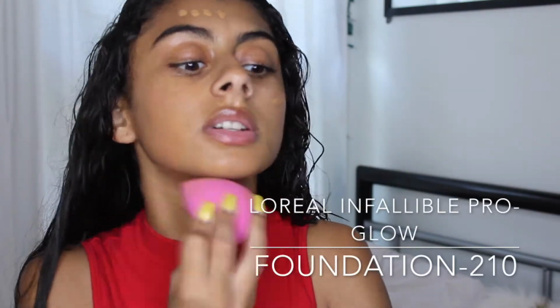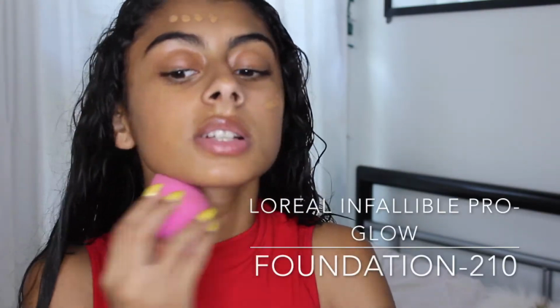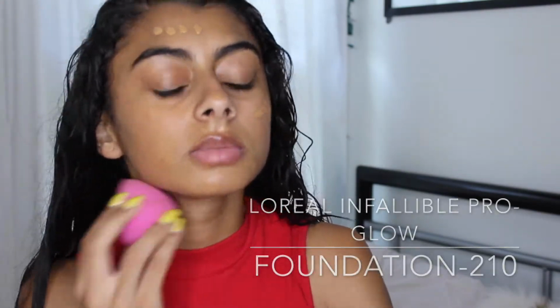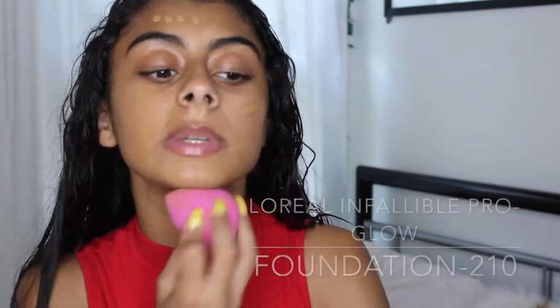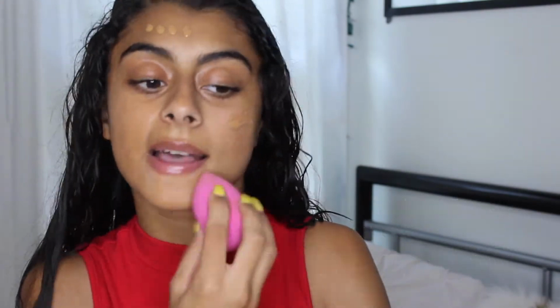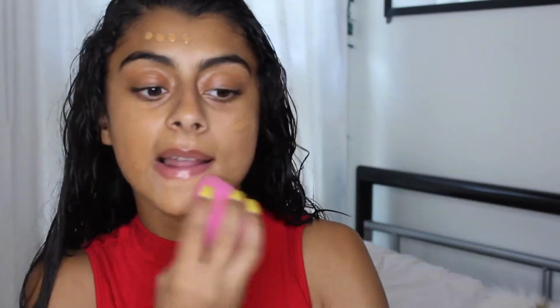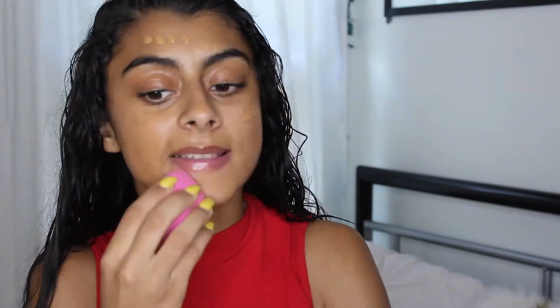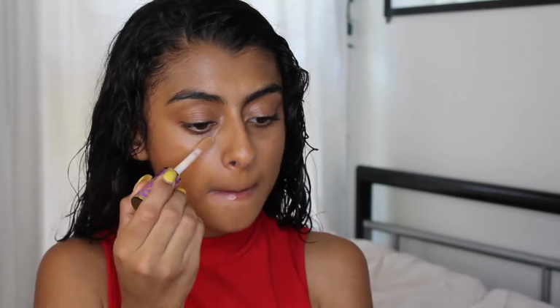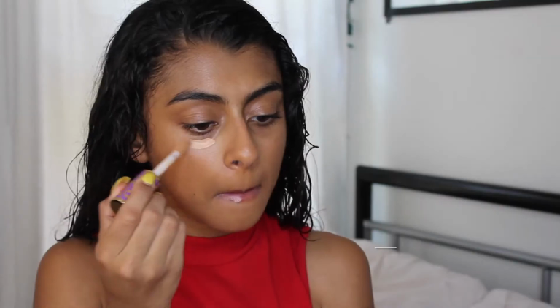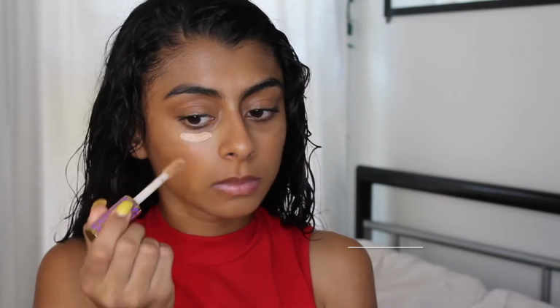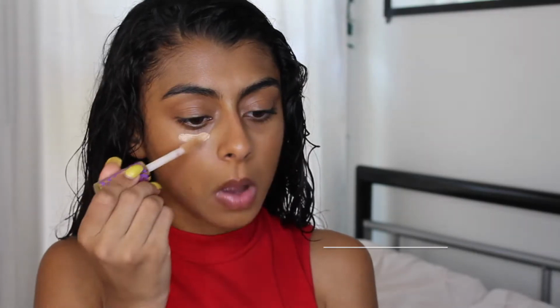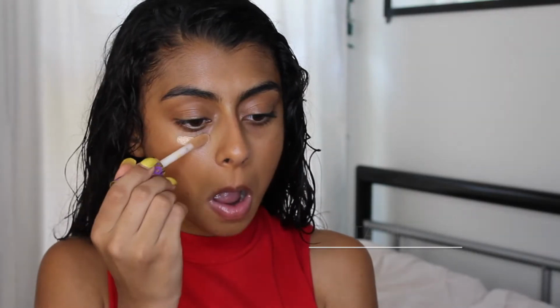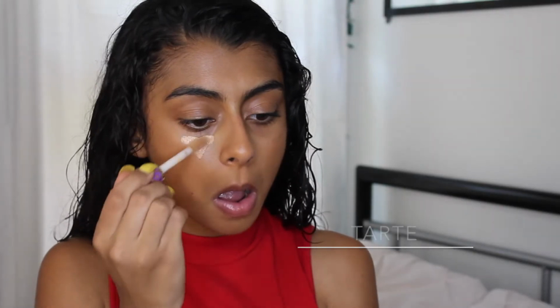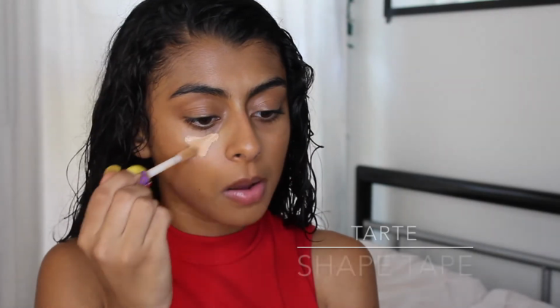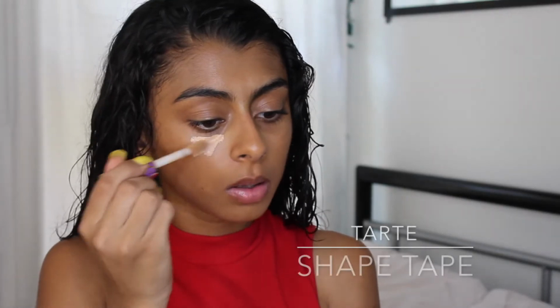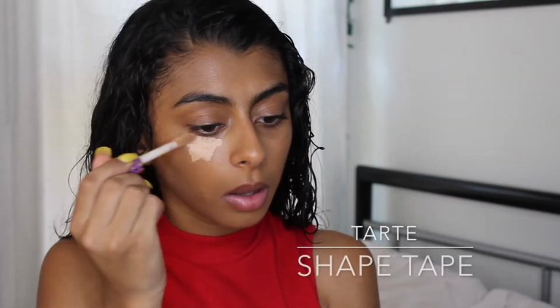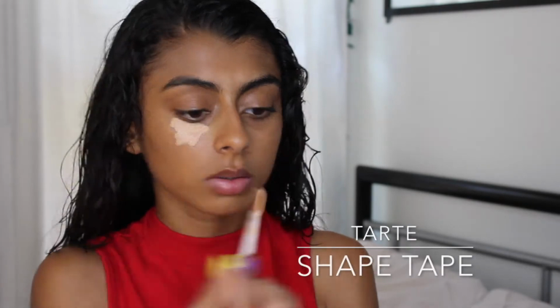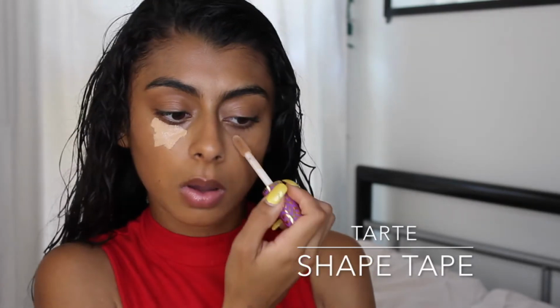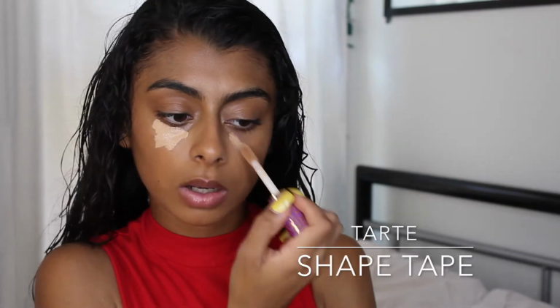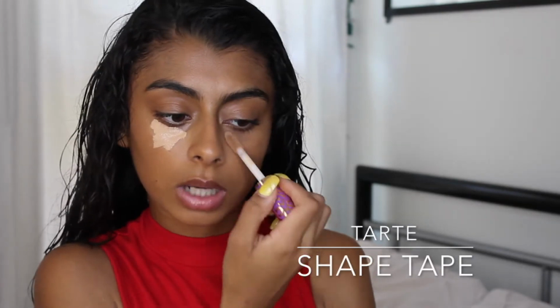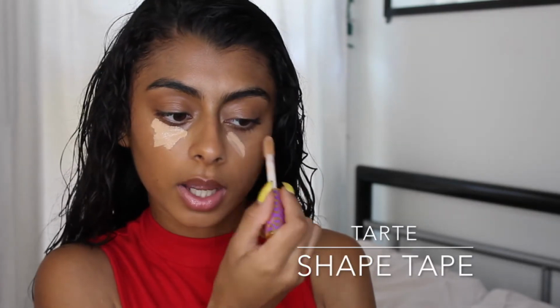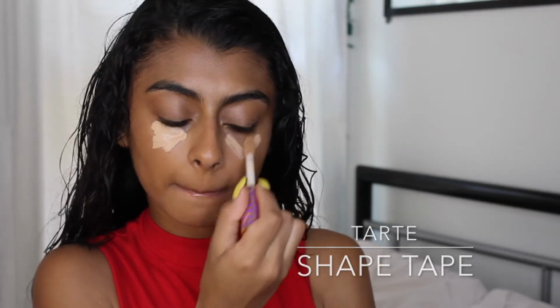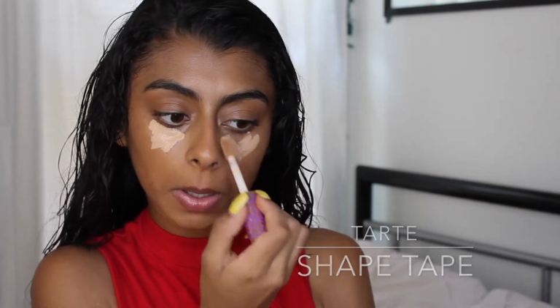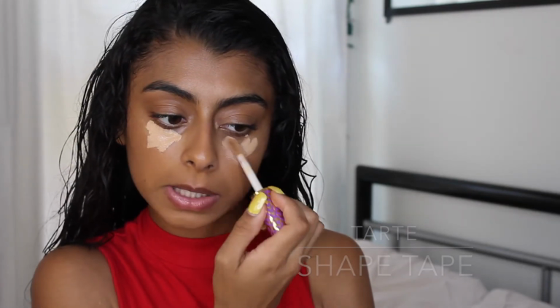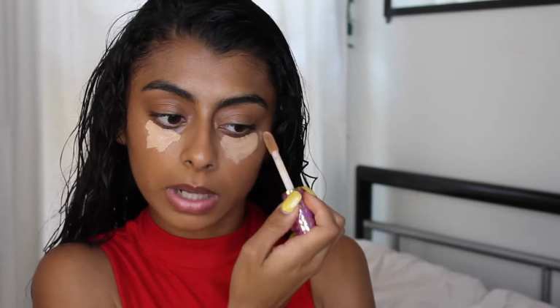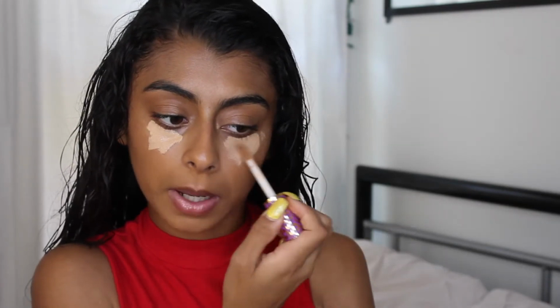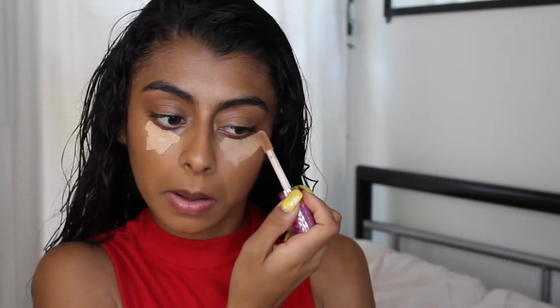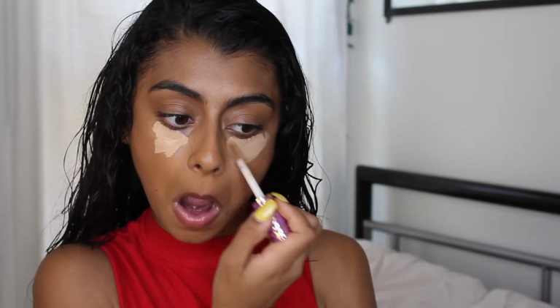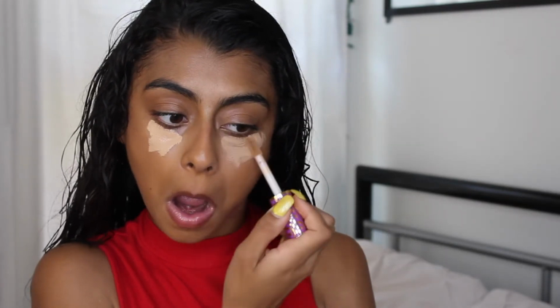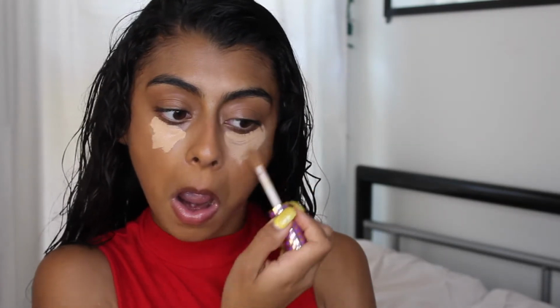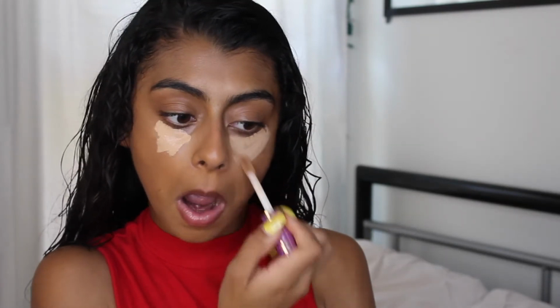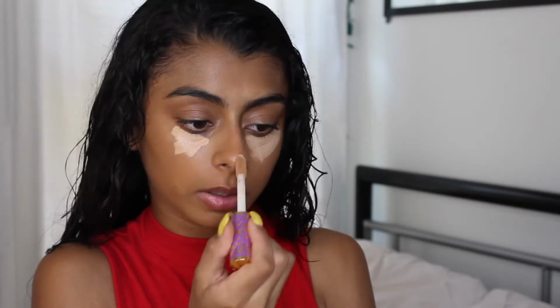For foundation I'm using the L'Oreal Infallible Pro Glow foundation in the shade 210, and I blend this in using my beauty blender.